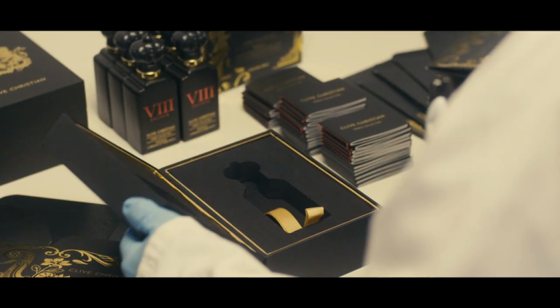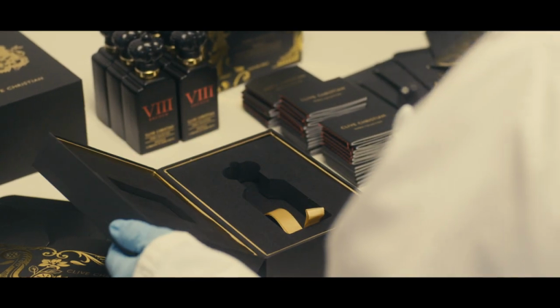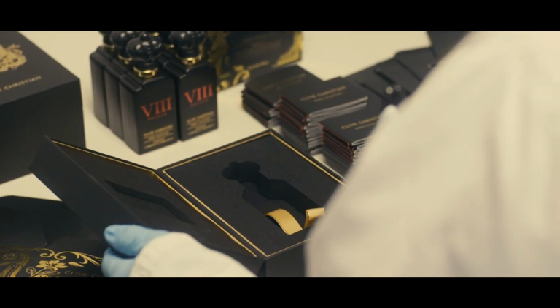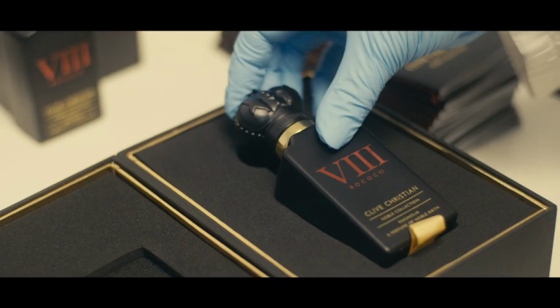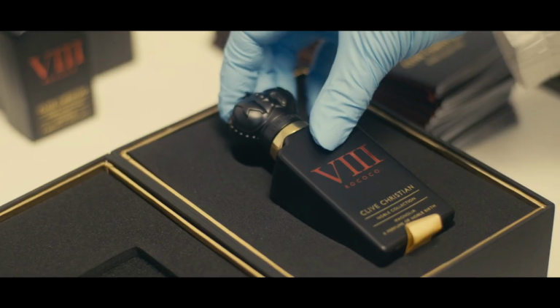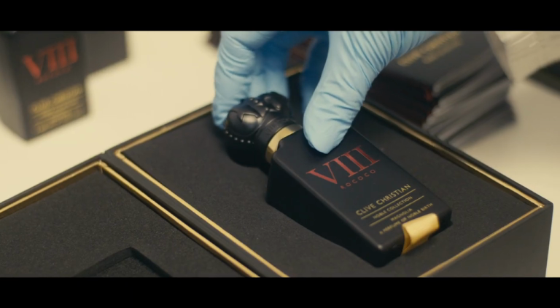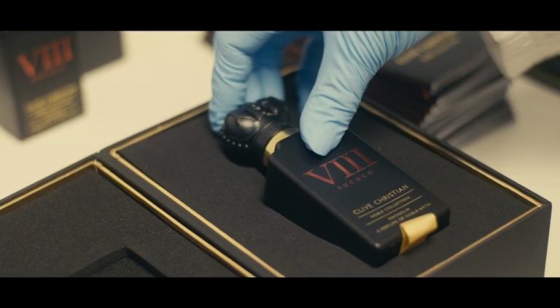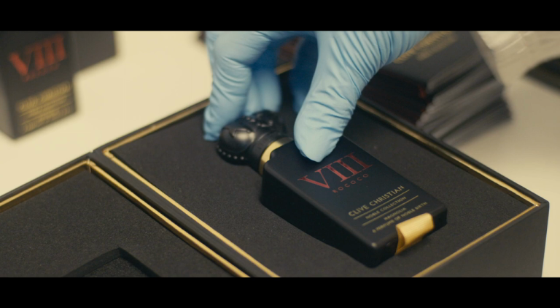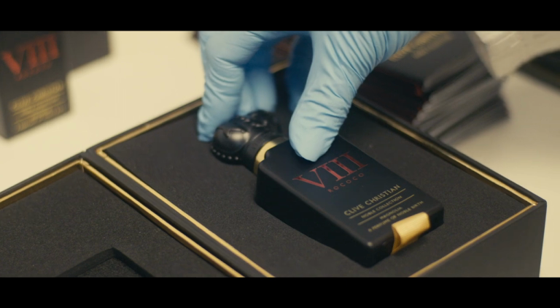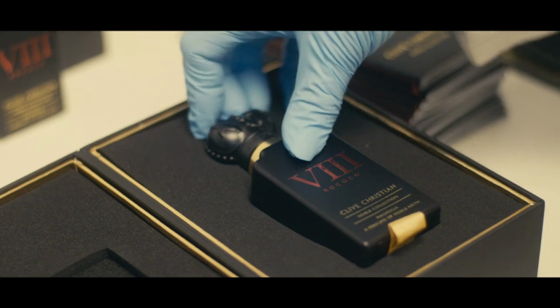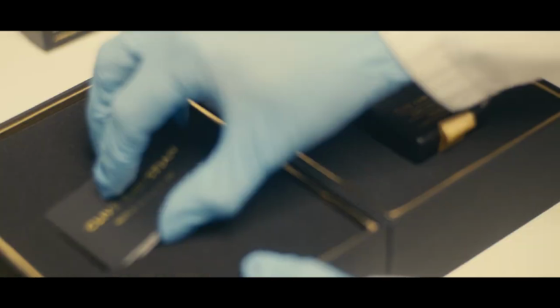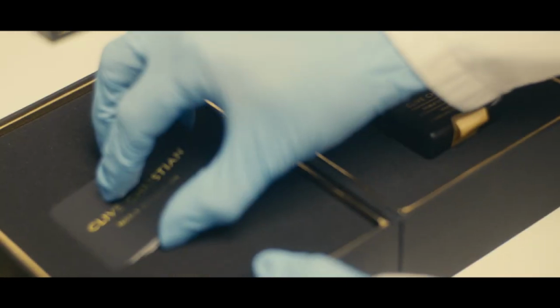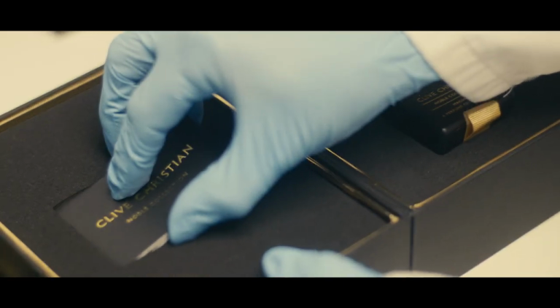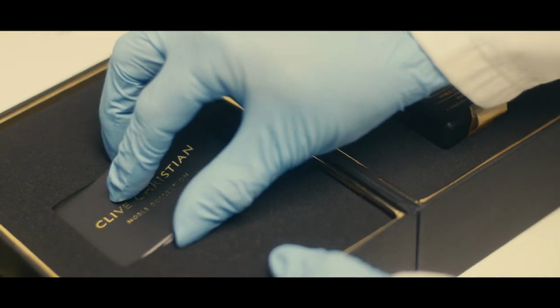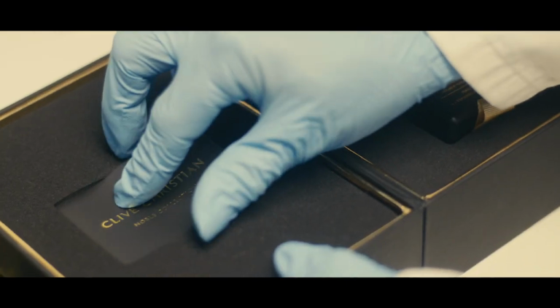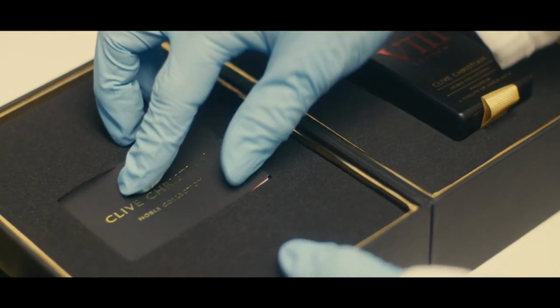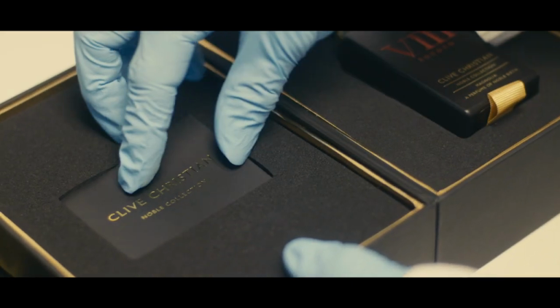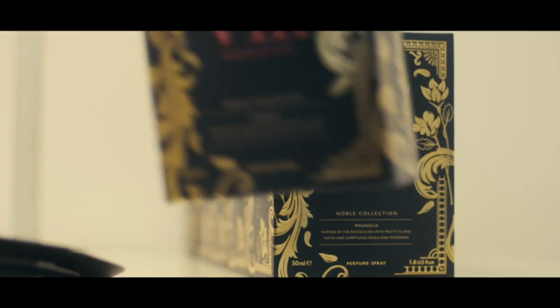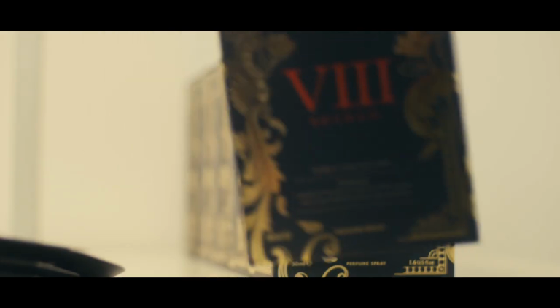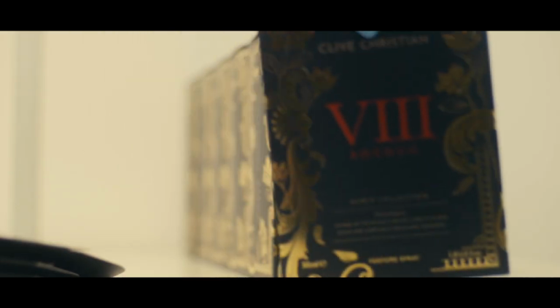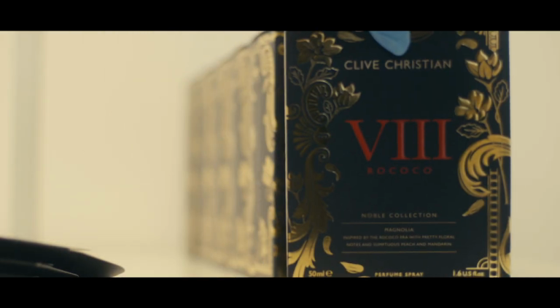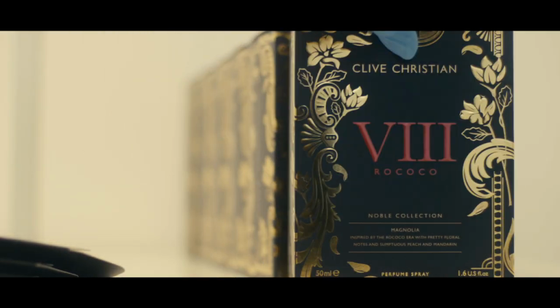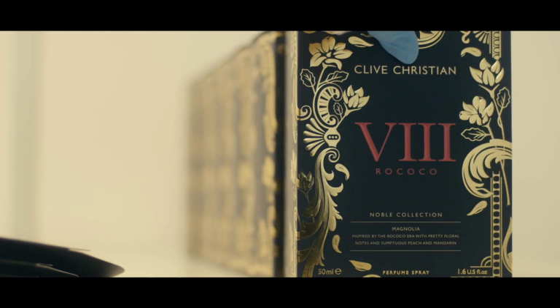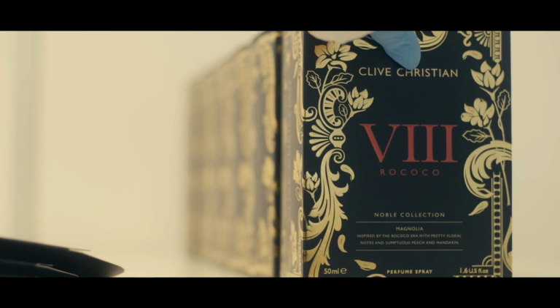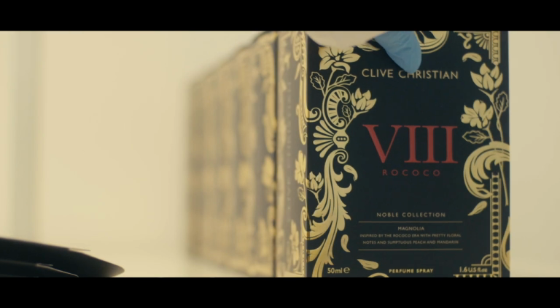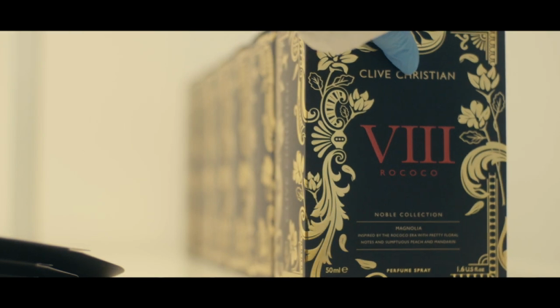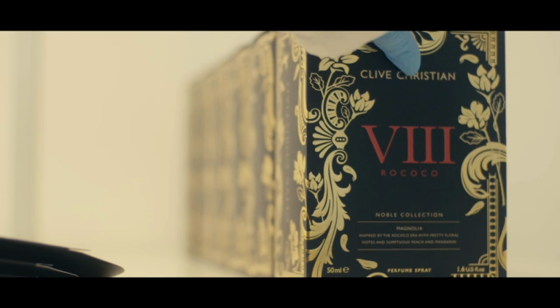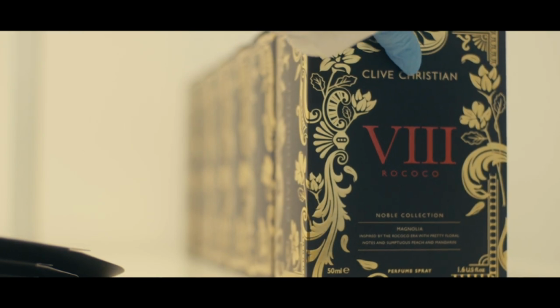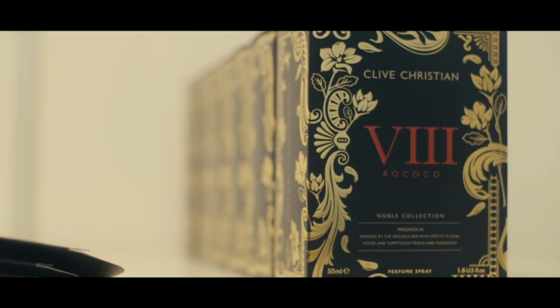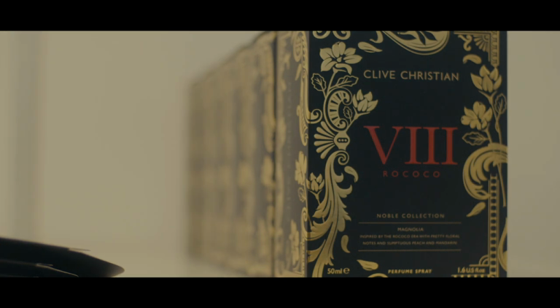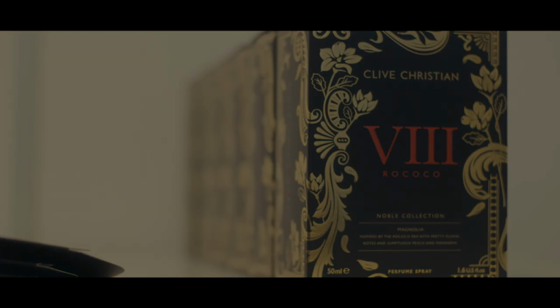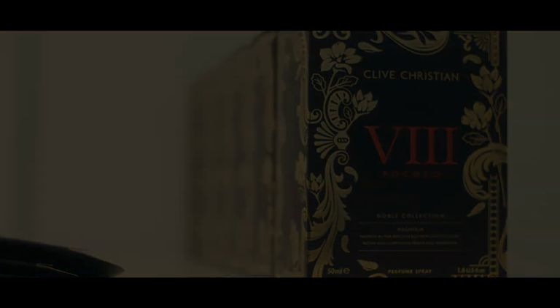Our dedication and love of scent runs into obsession. At Clive Christian Perfume, we live that obsession through every one of our perfumes.